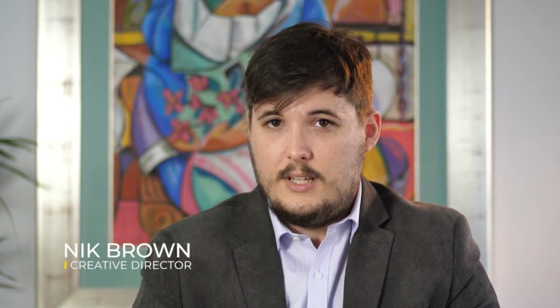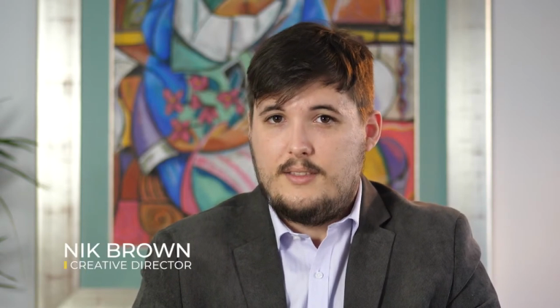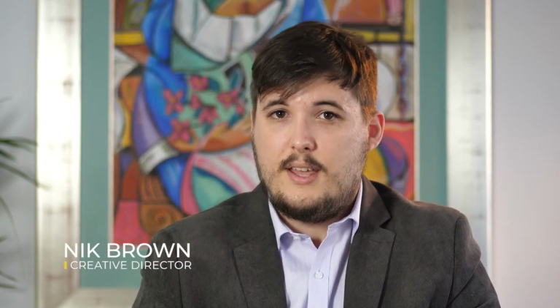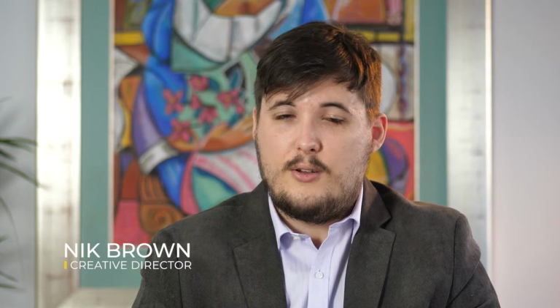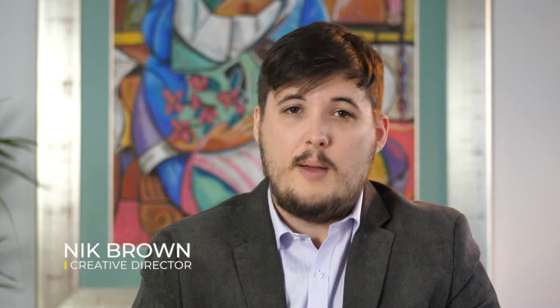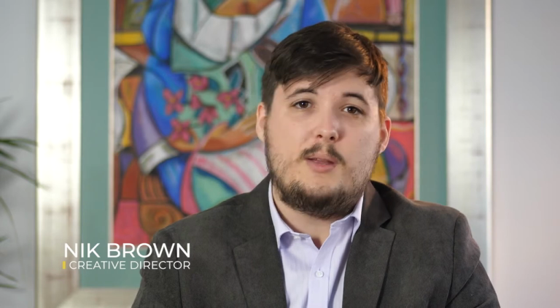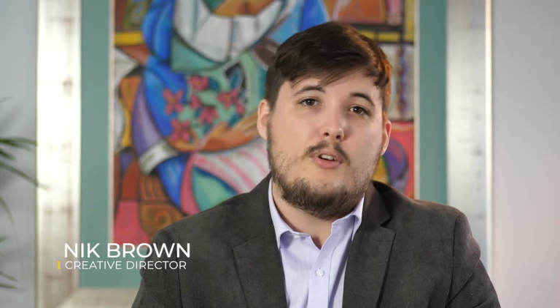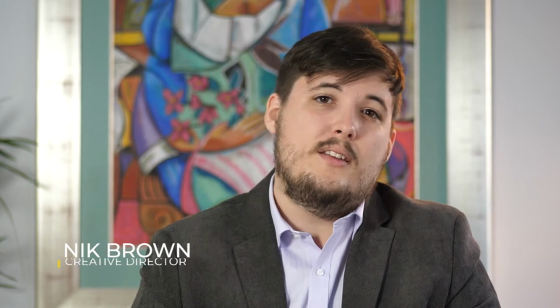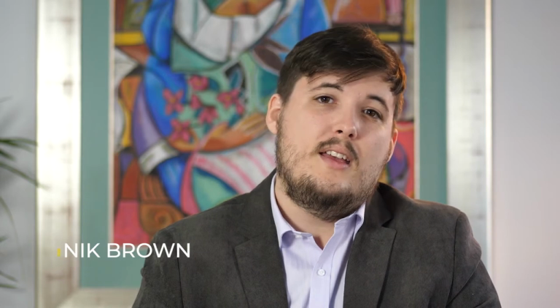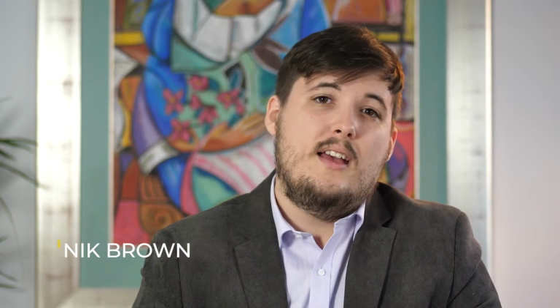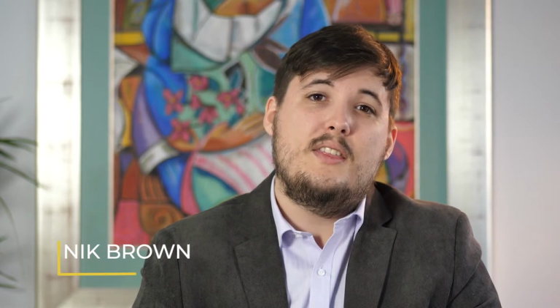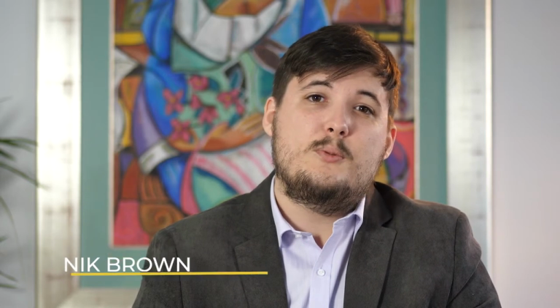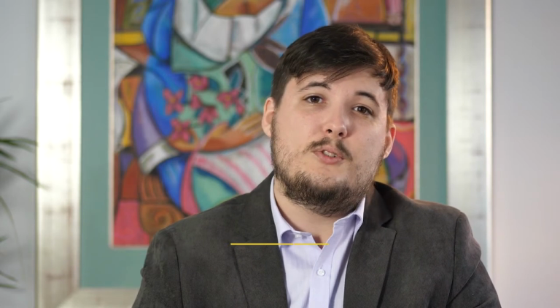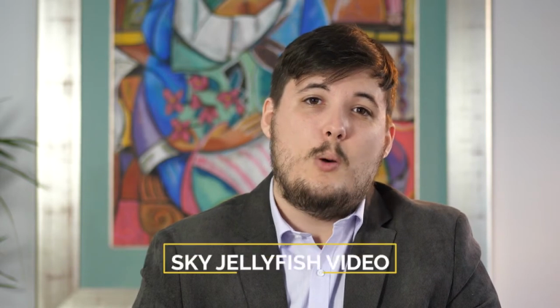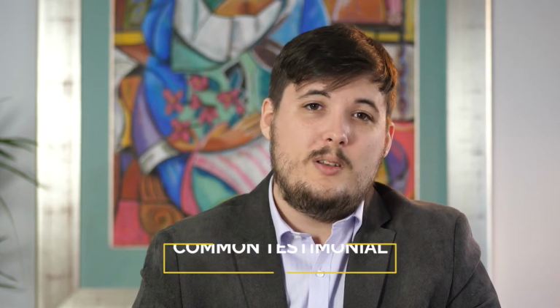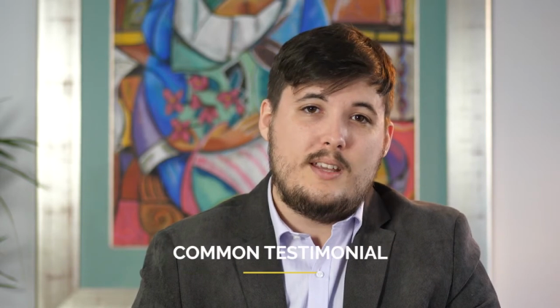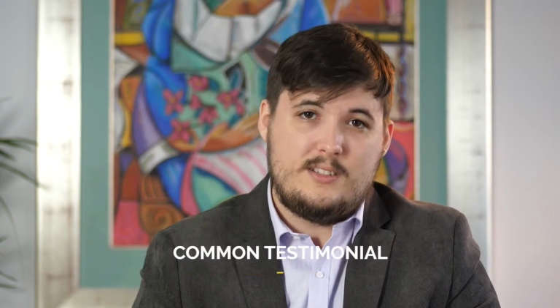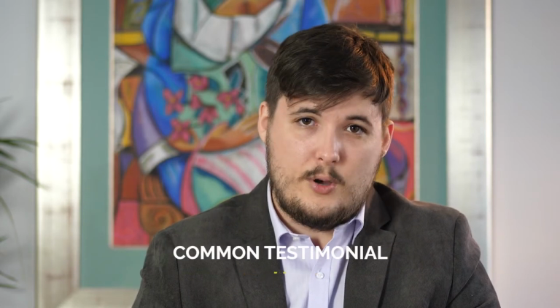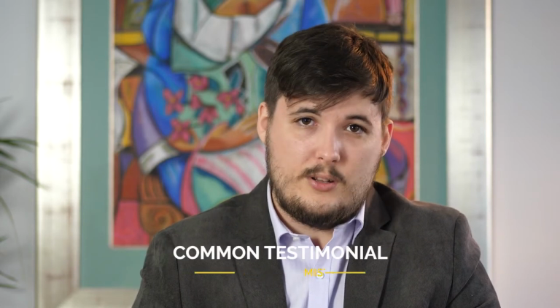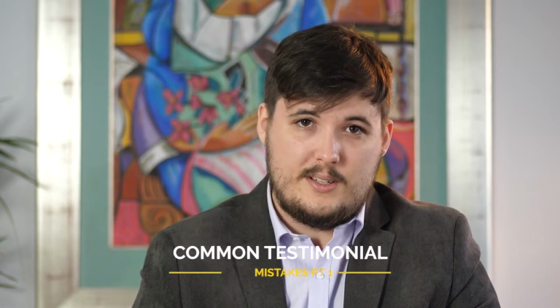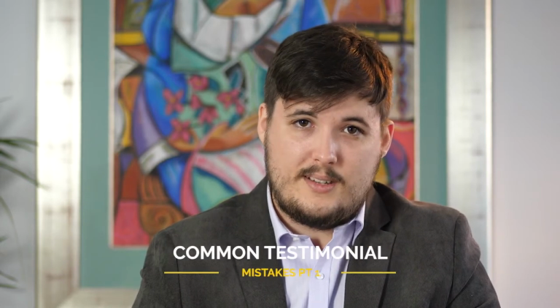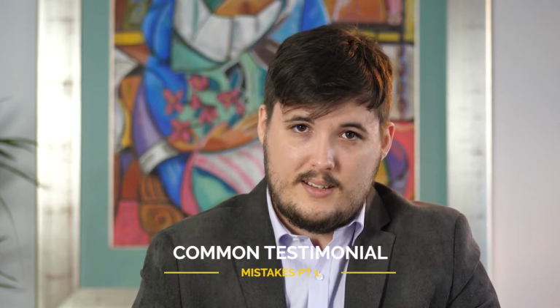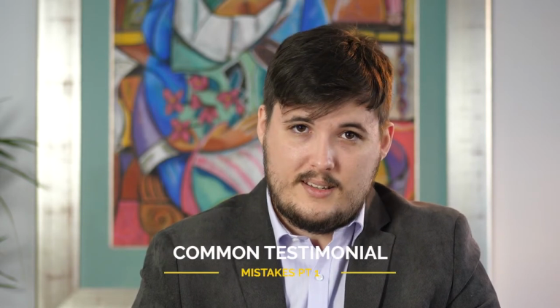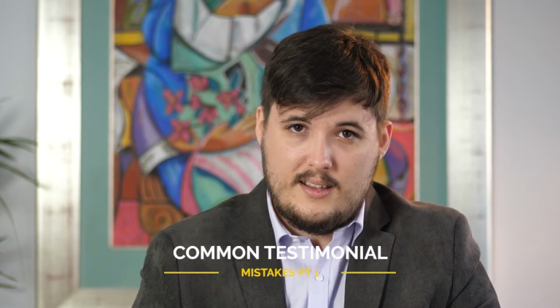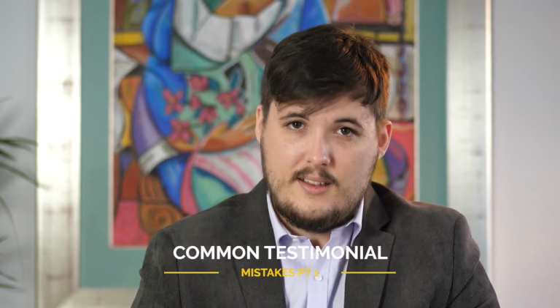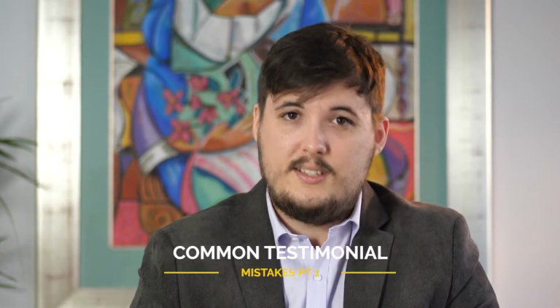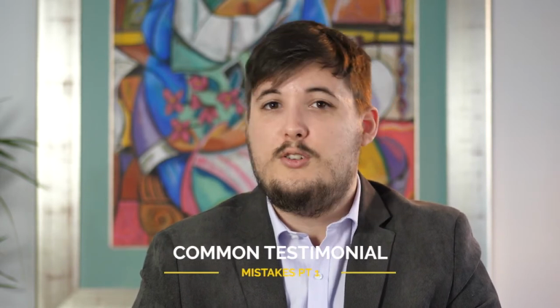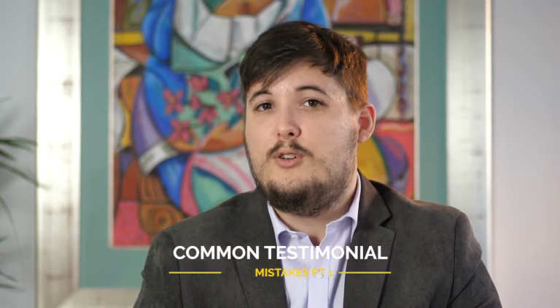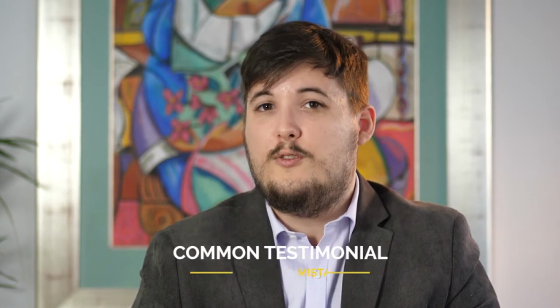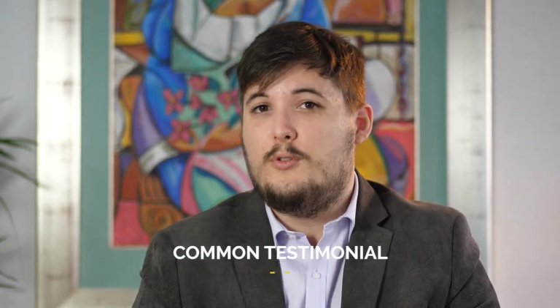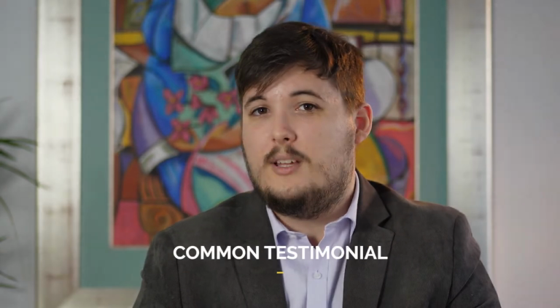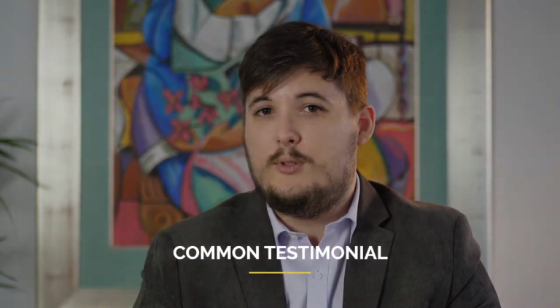Thank you. I'm Nick Brown and this was Common Testimonial Mistakes. Stay tuned for more tips.